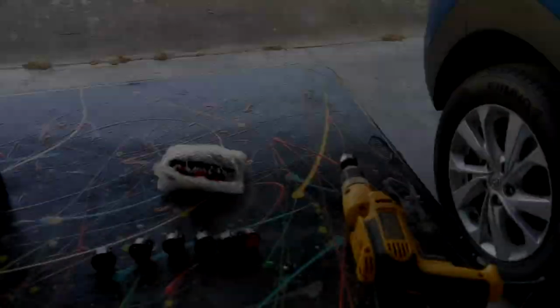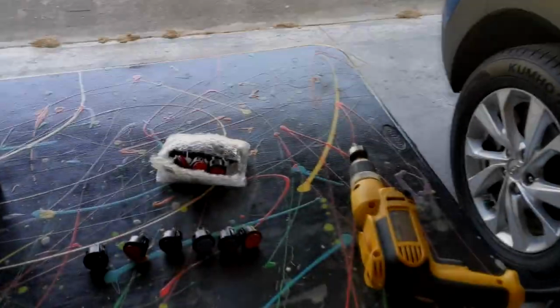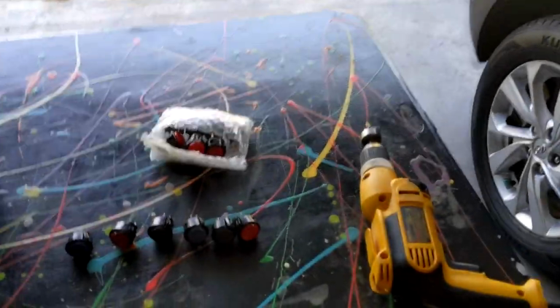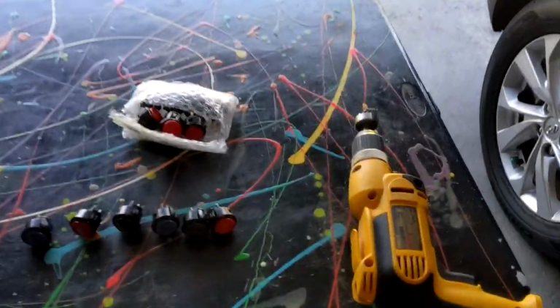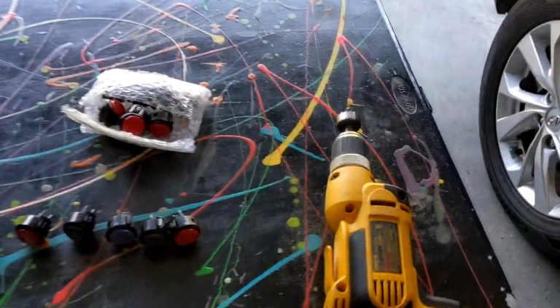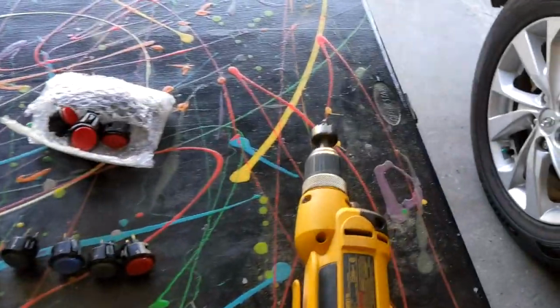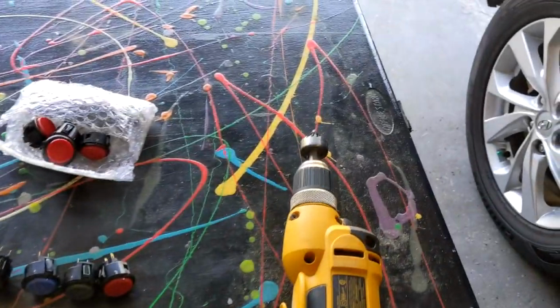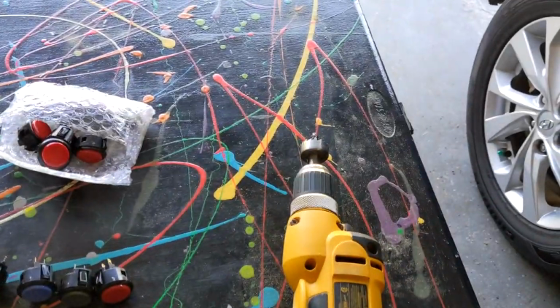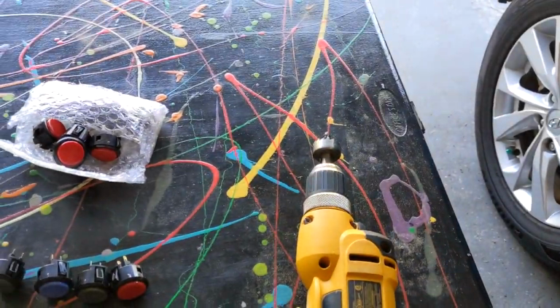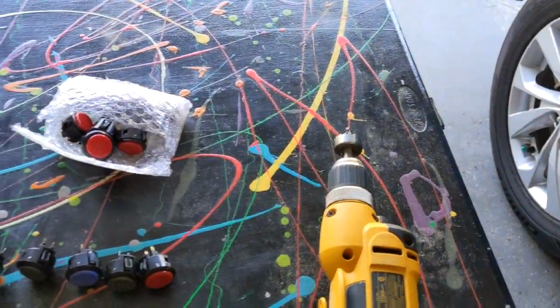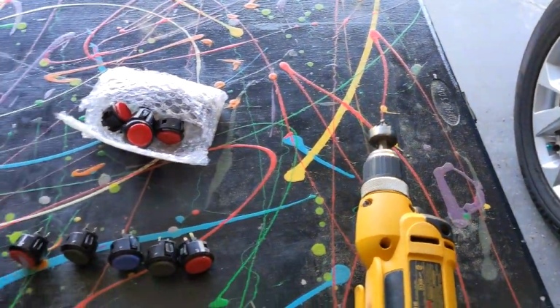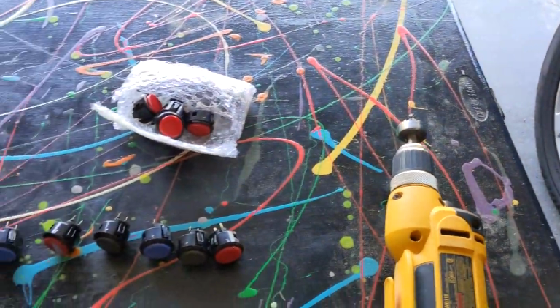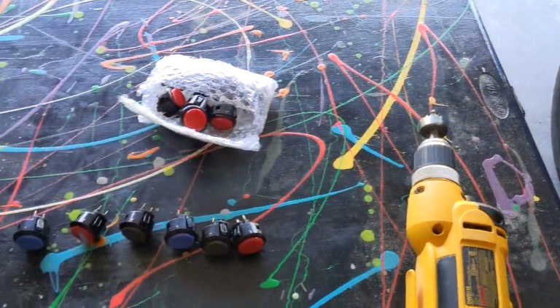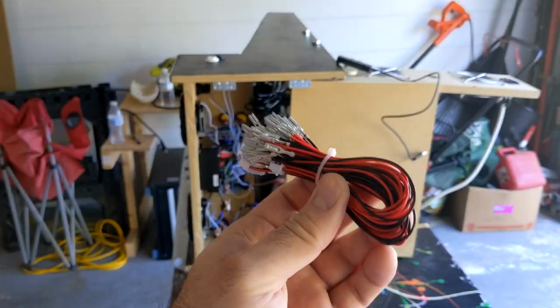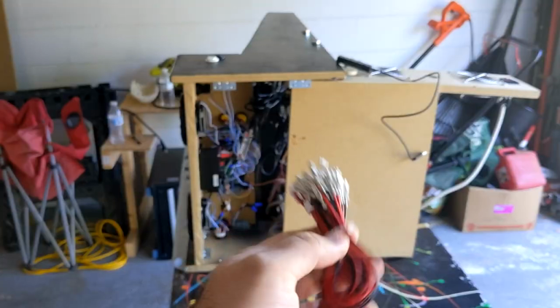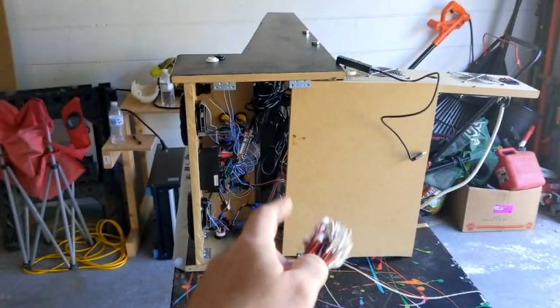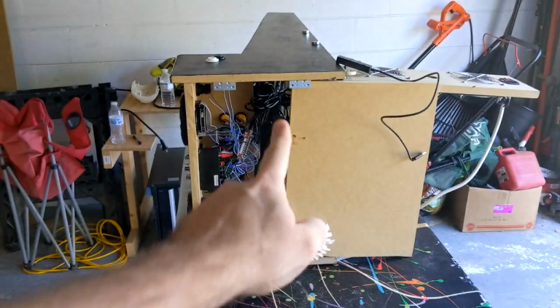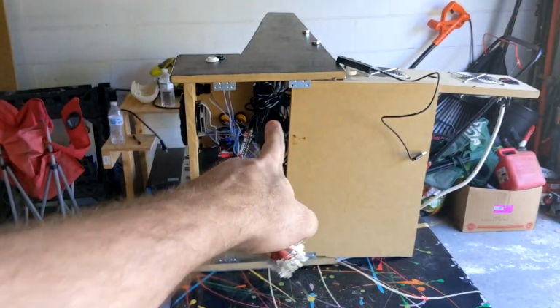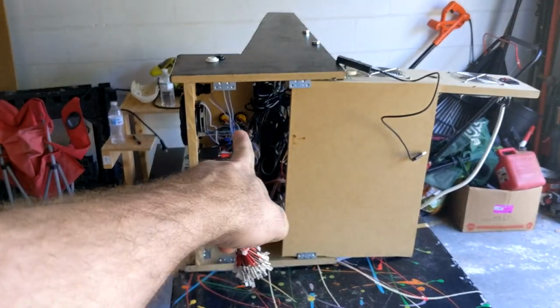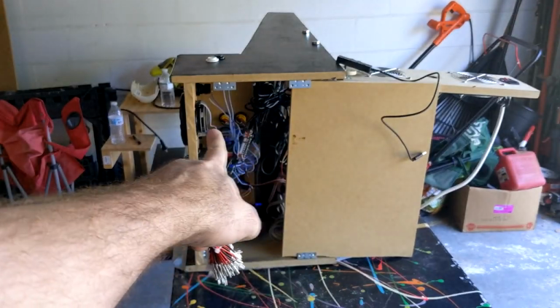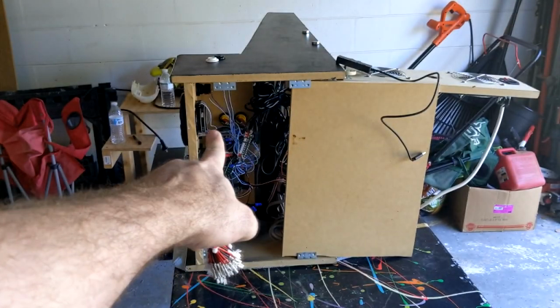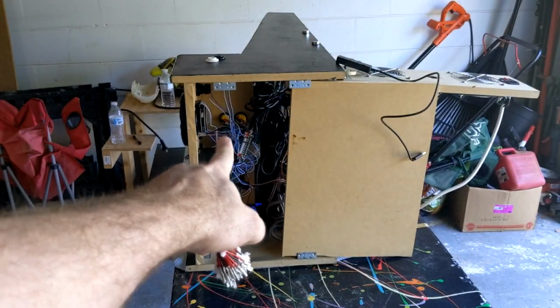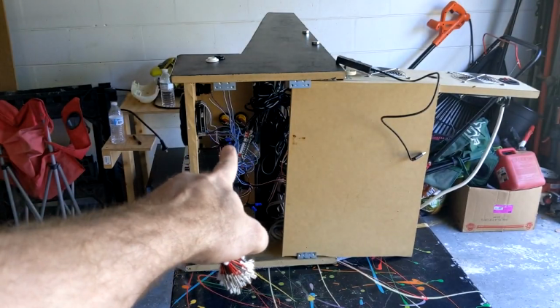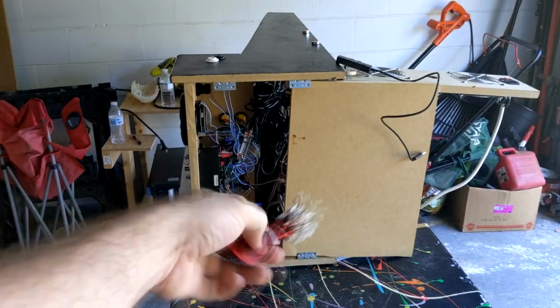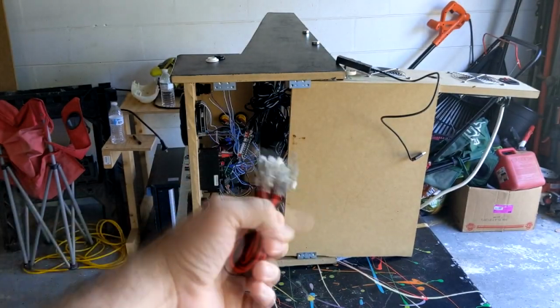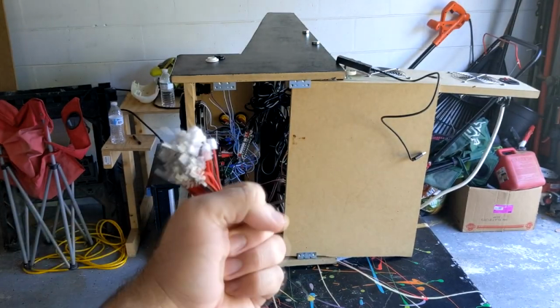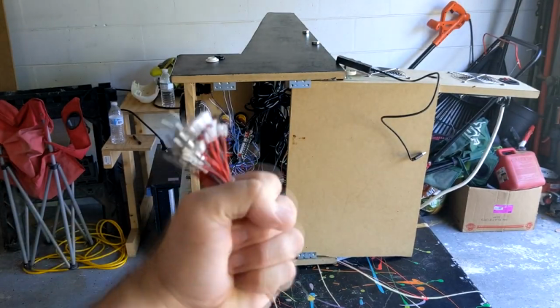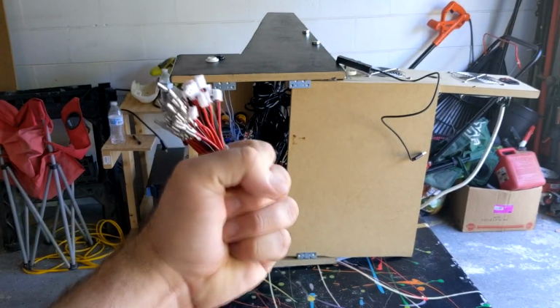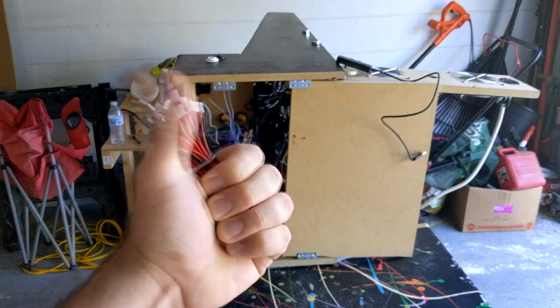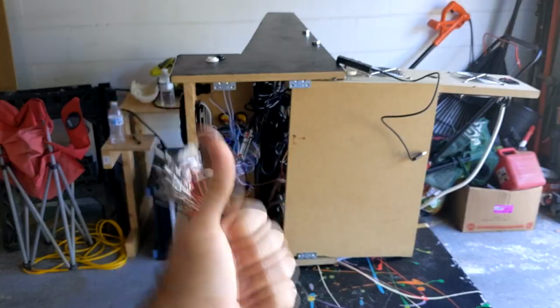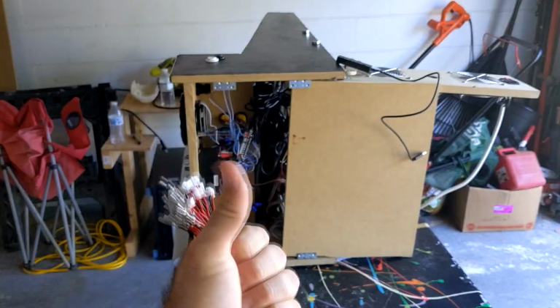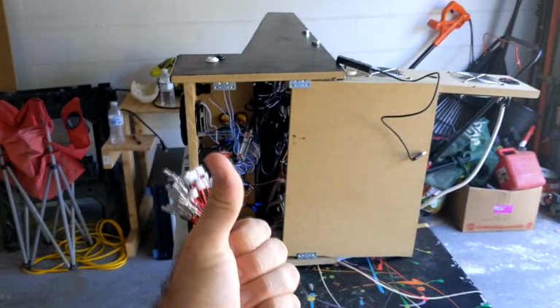Going to need a 30 millimeter circle saw bit, wires, and of course a Sanwha joystick and buttons.